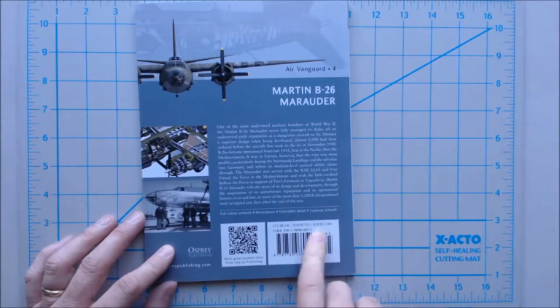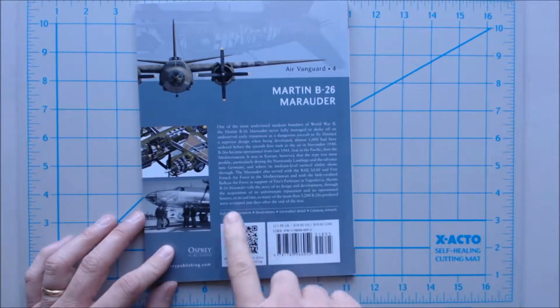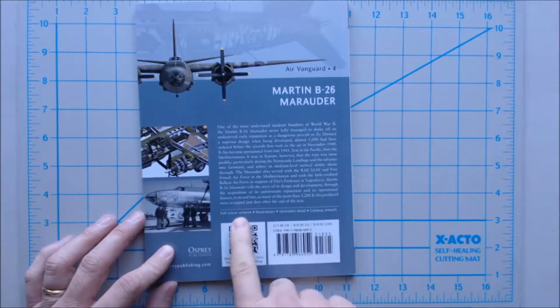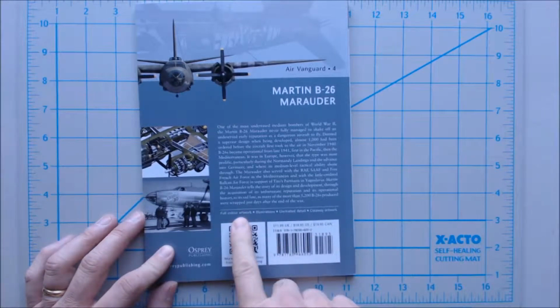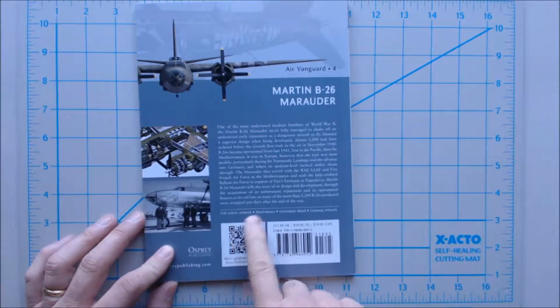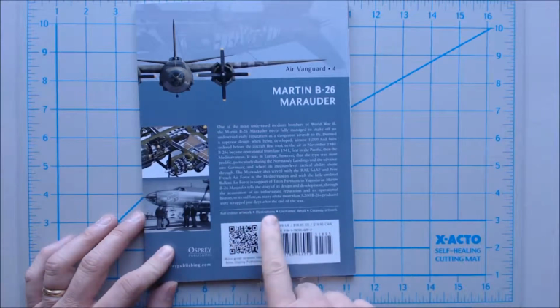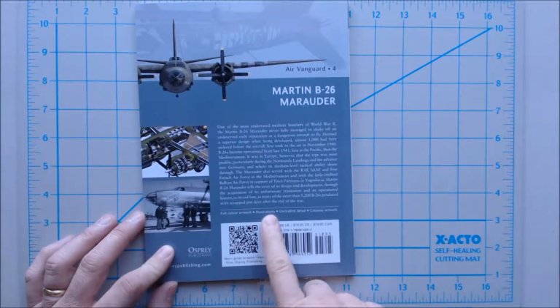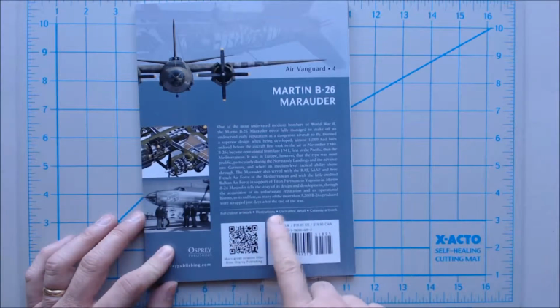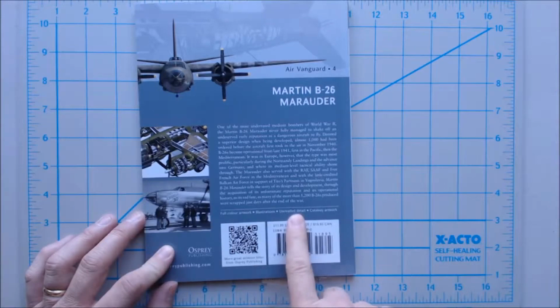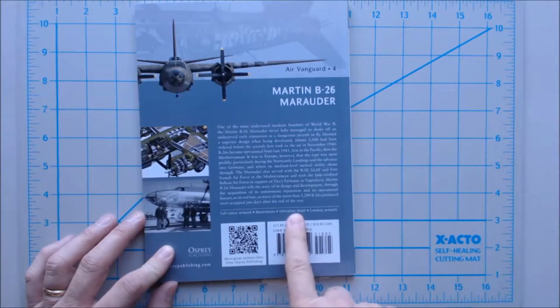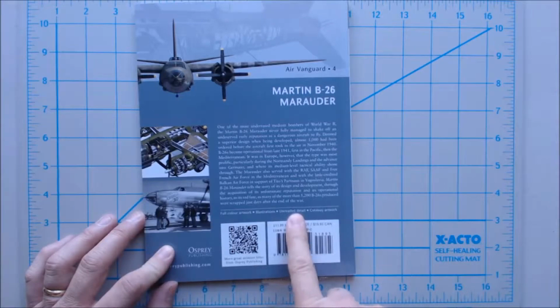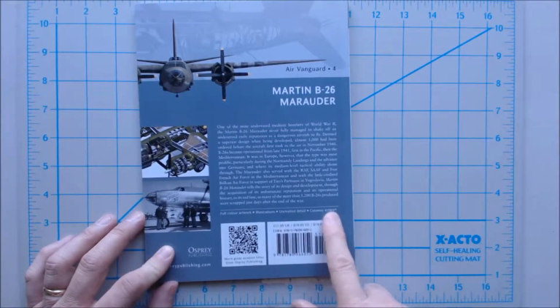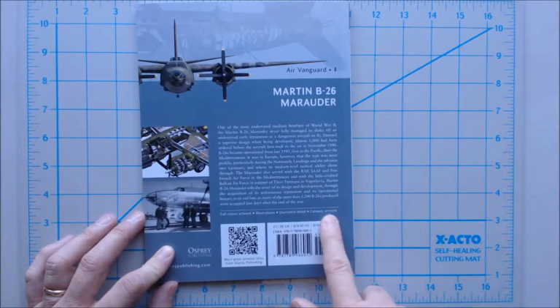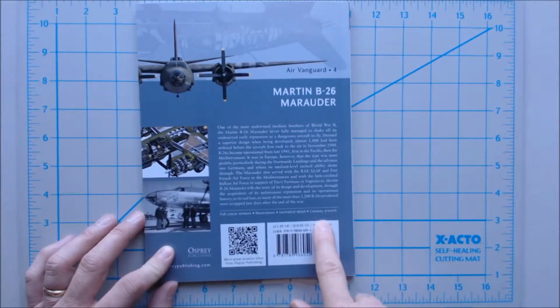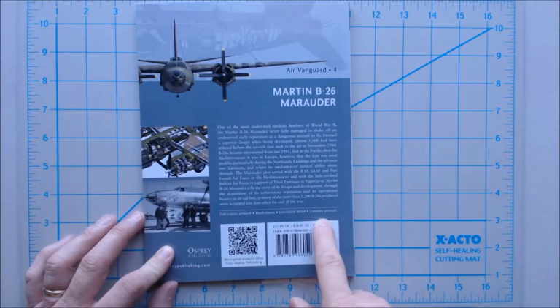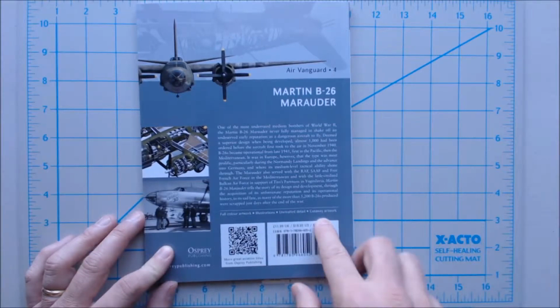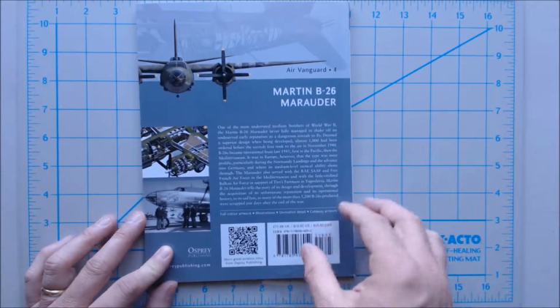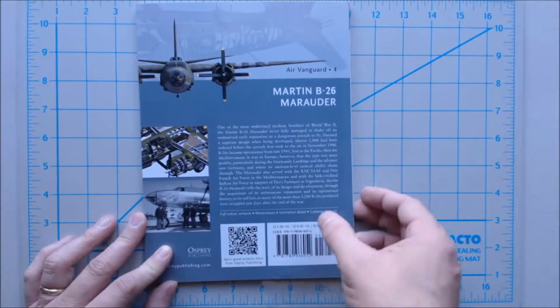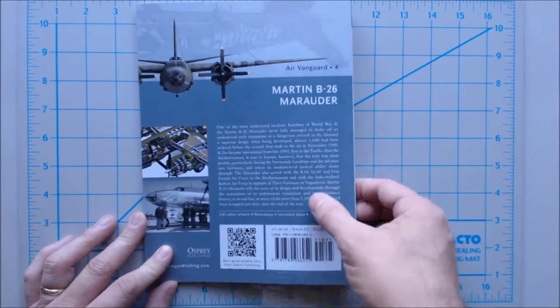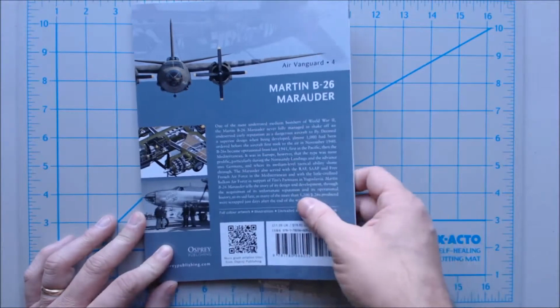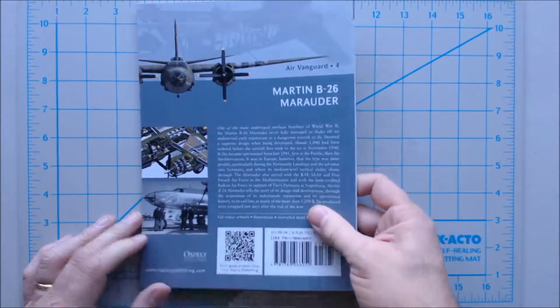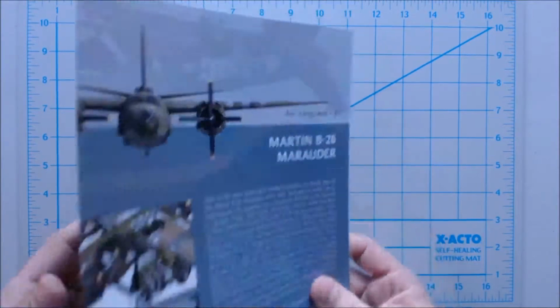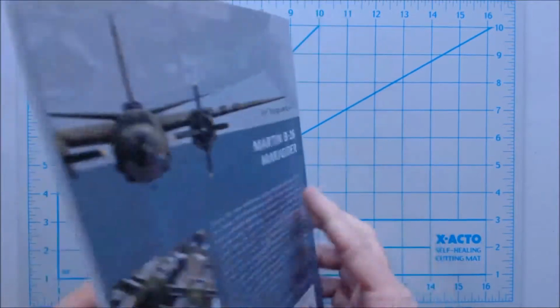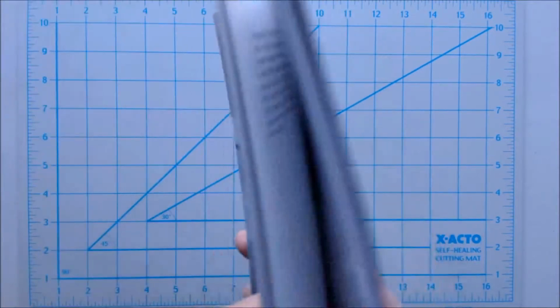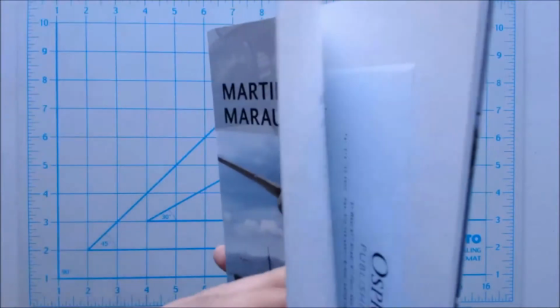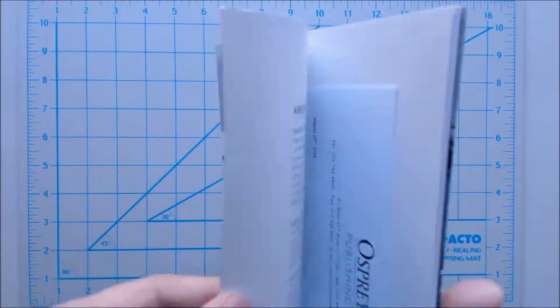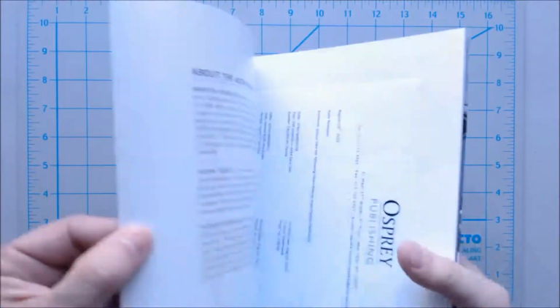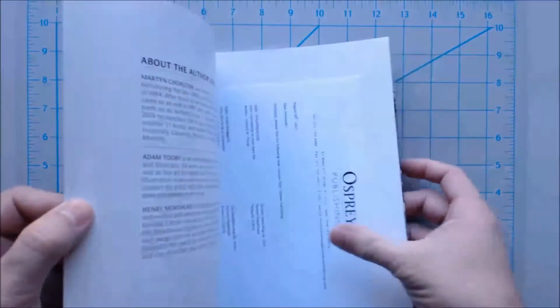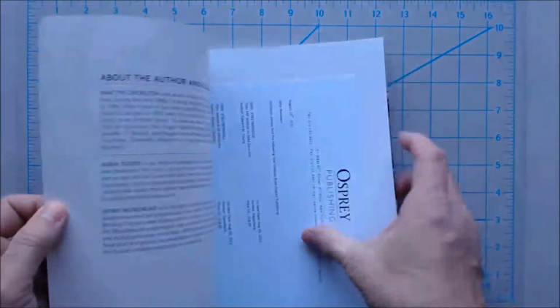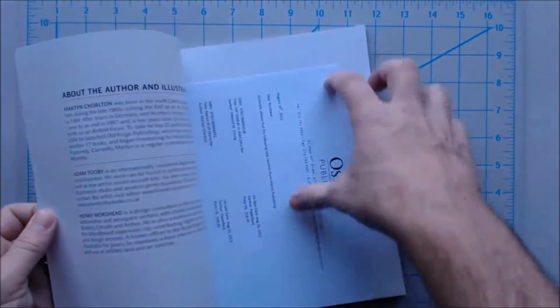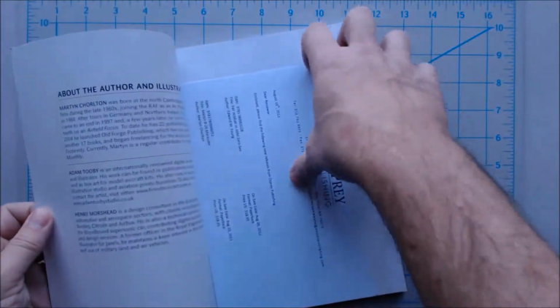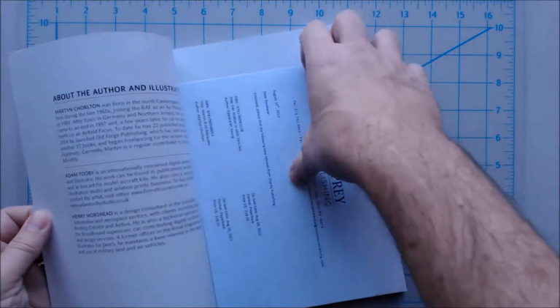It's full-color artwork, illustrations, unrivaled detail, and cutaway artwork. So let's take a quick peek through, shall we?